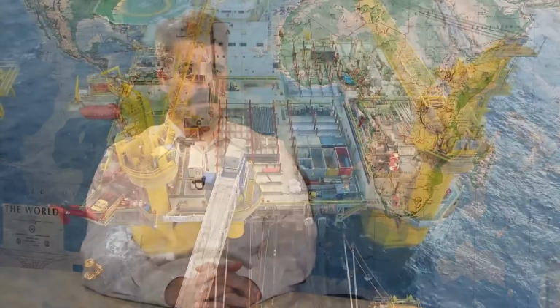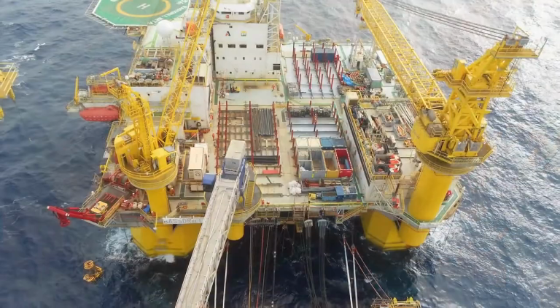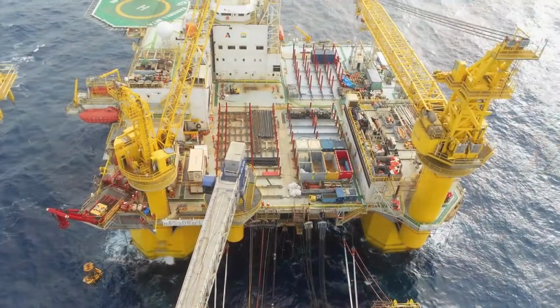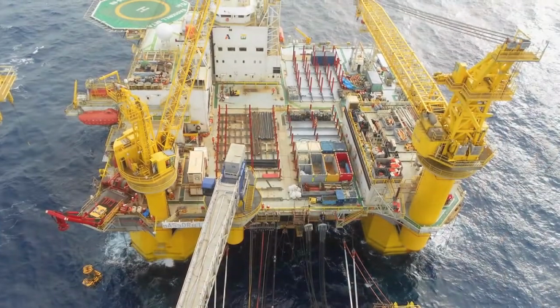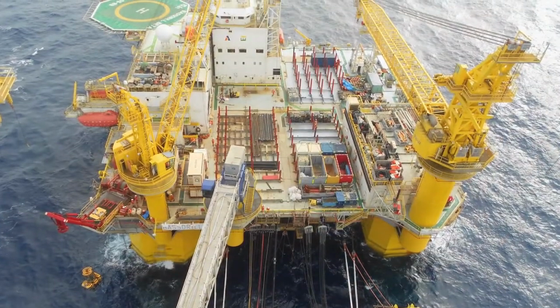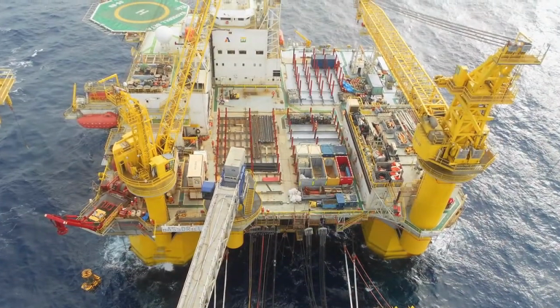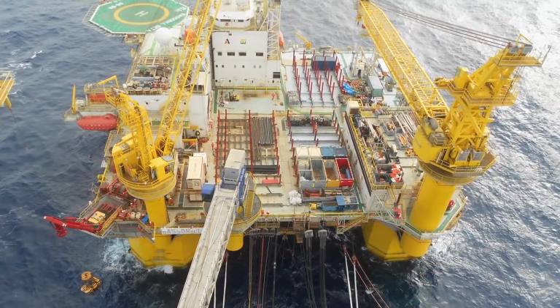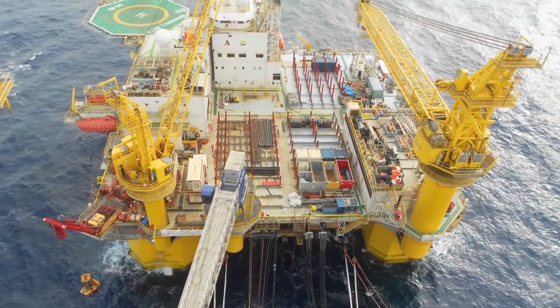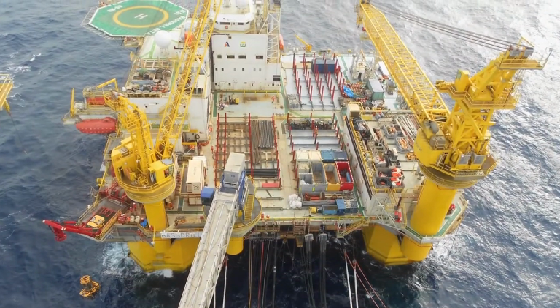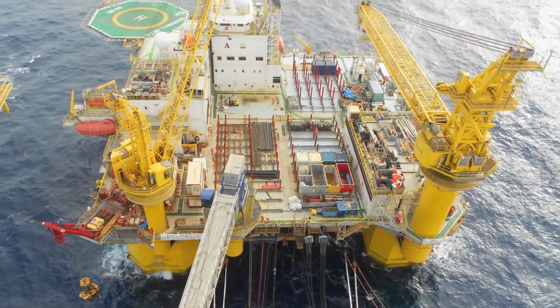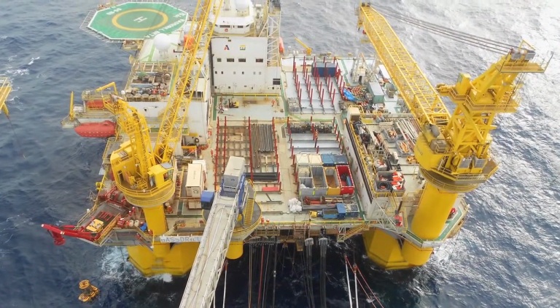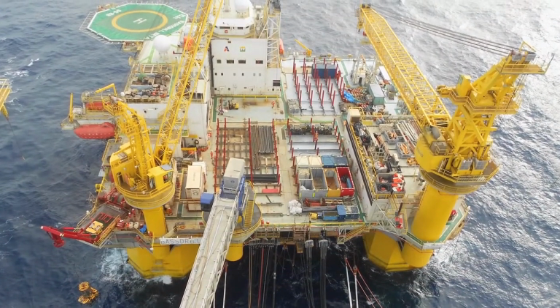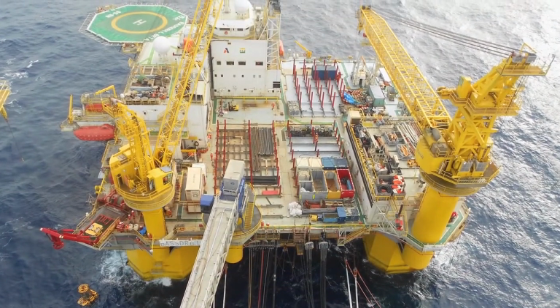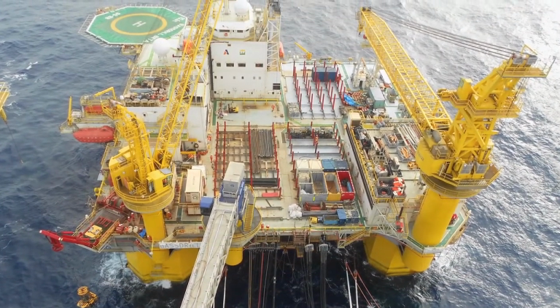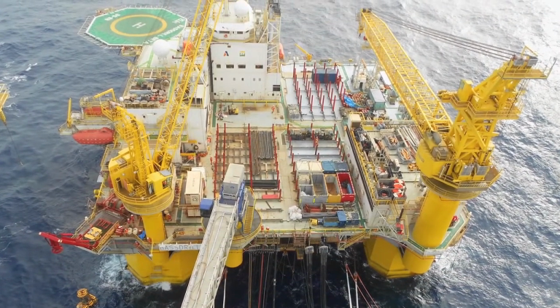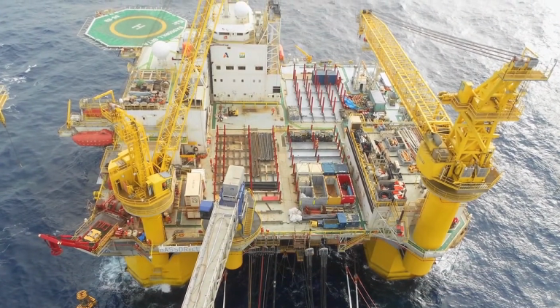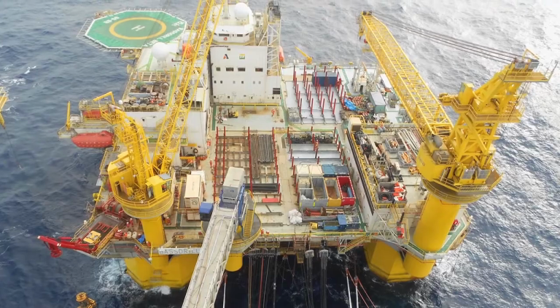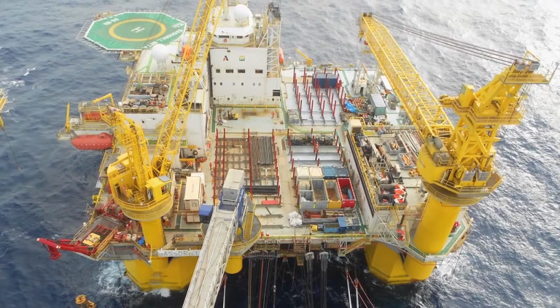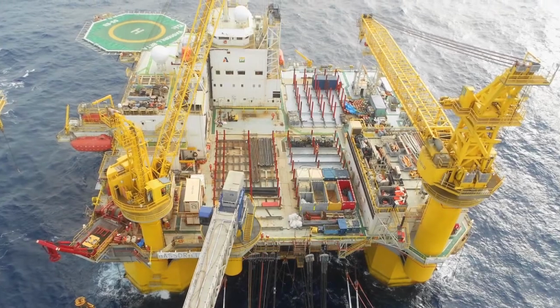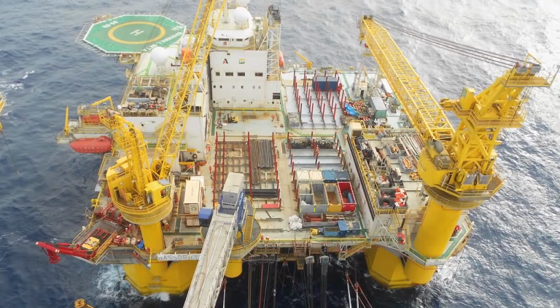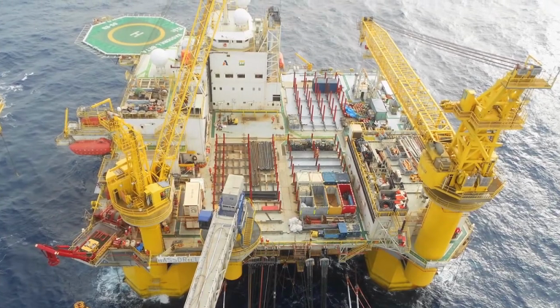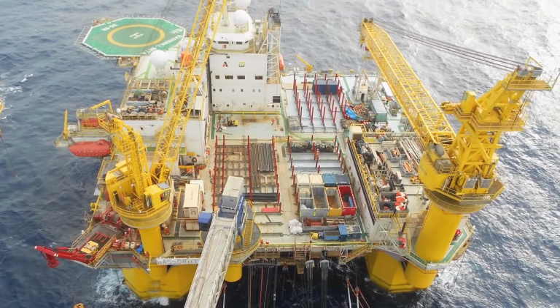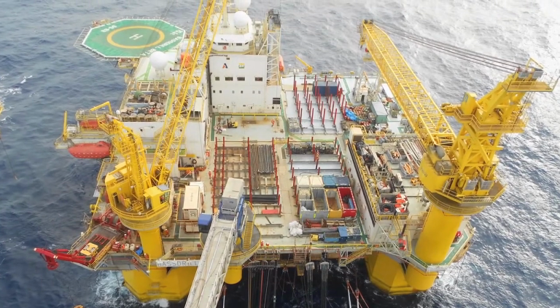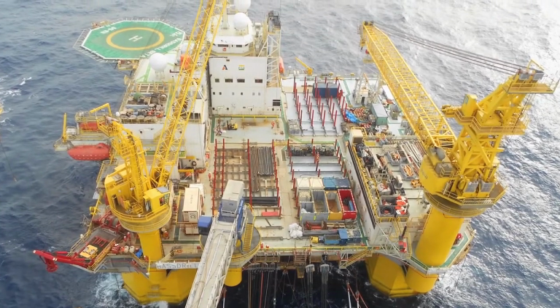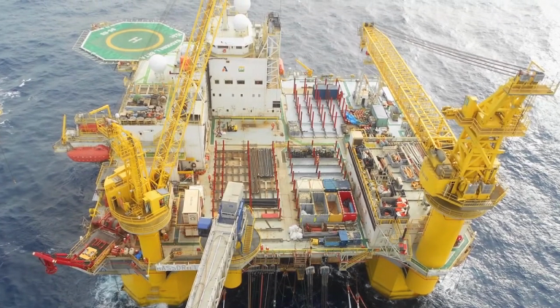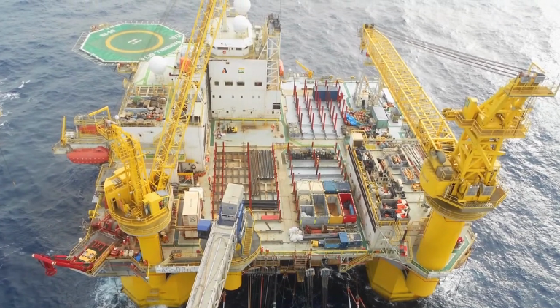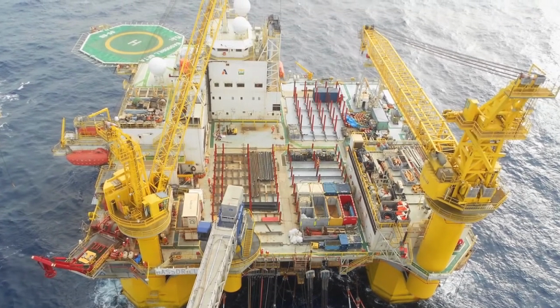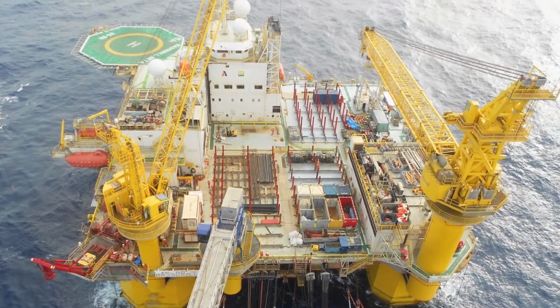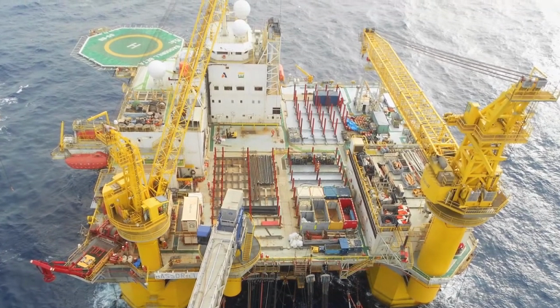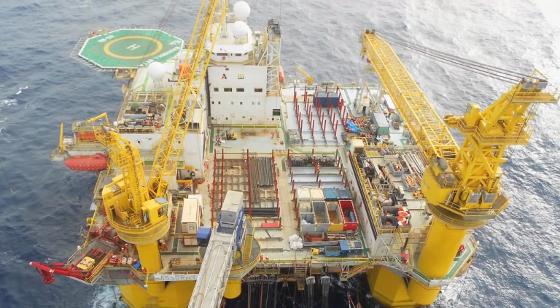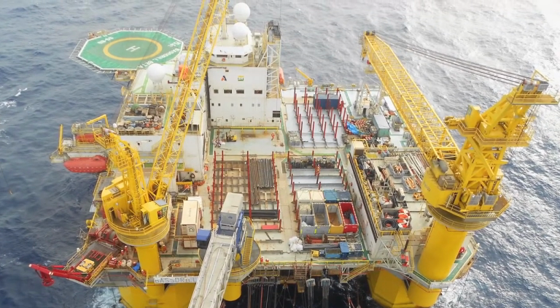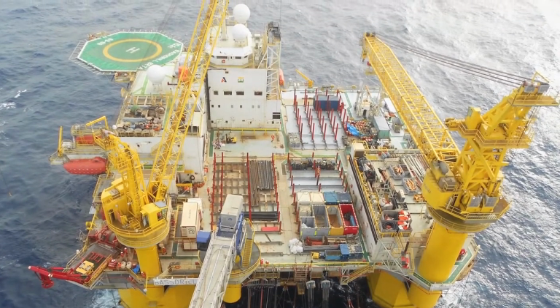Our first deep water unit, the Beta, which is now operating in Brazil, is a prime example of this expanding geographical application.